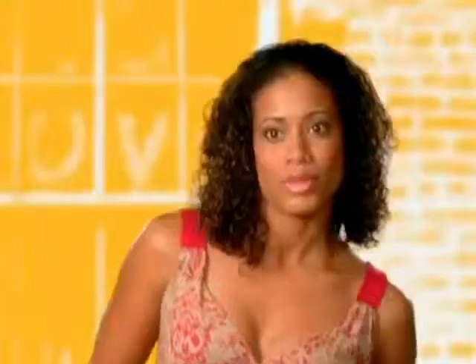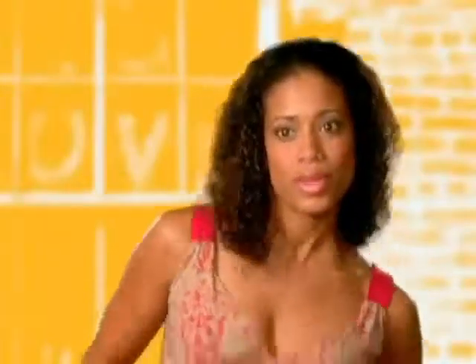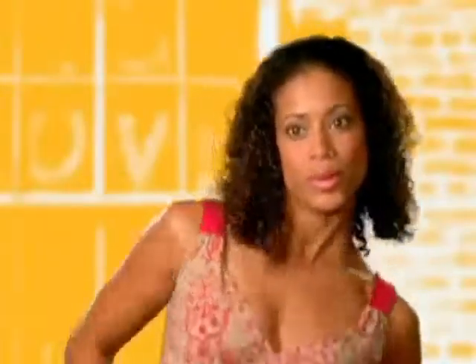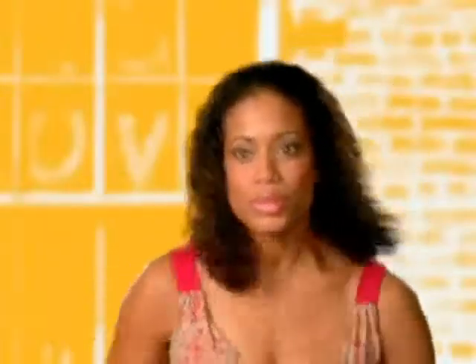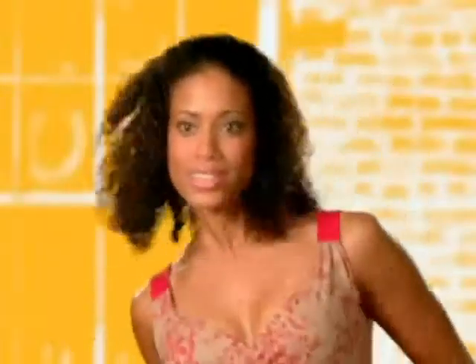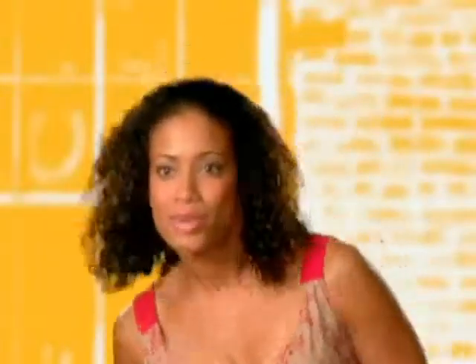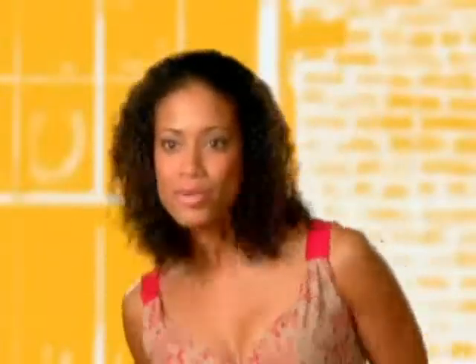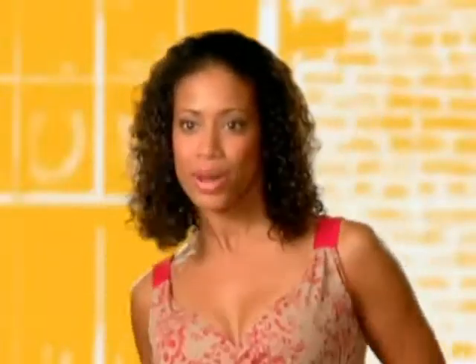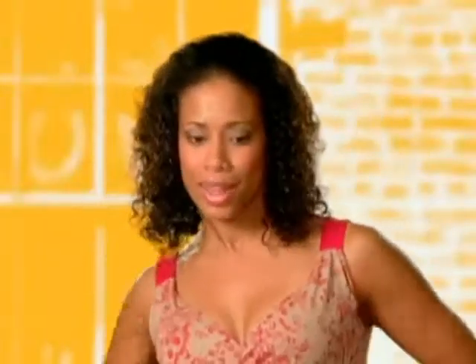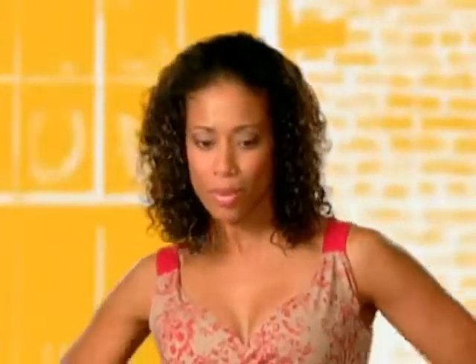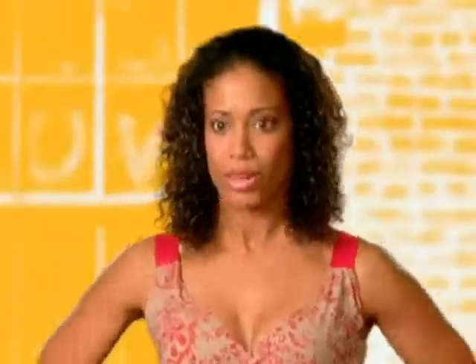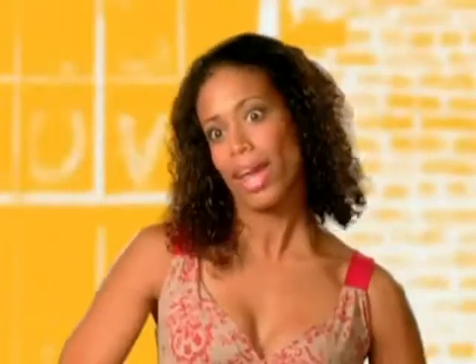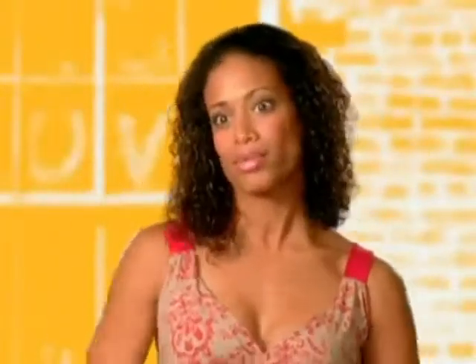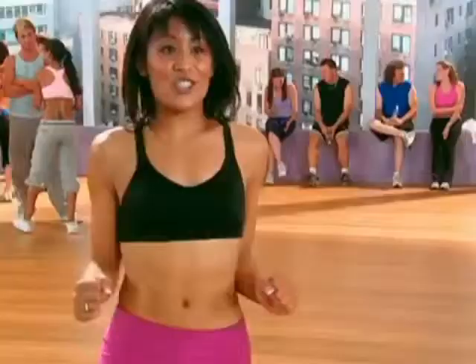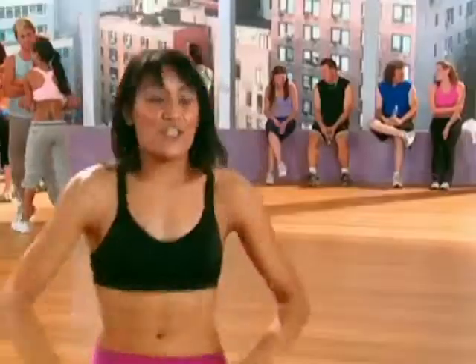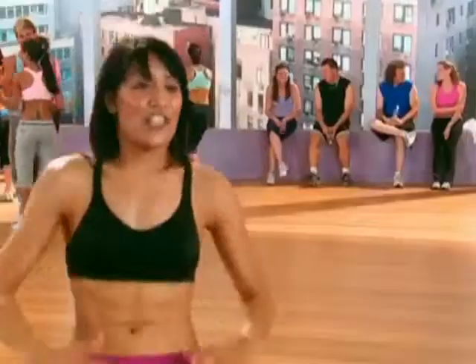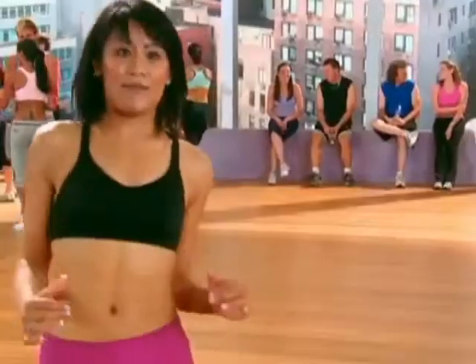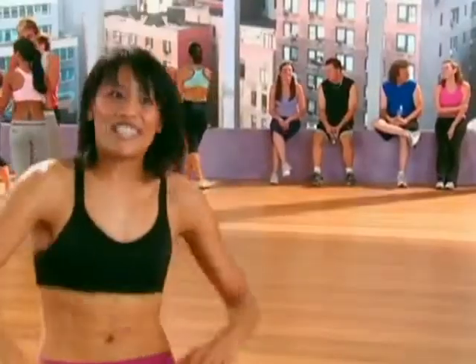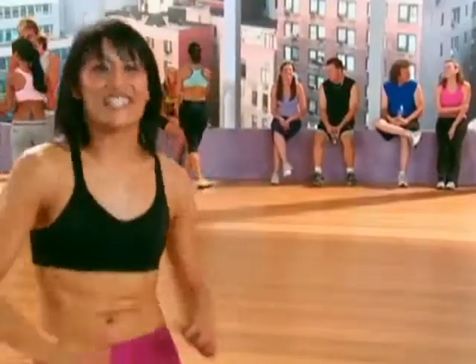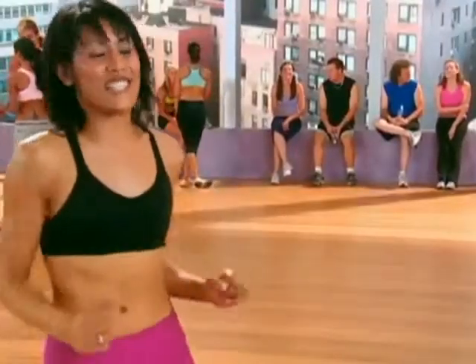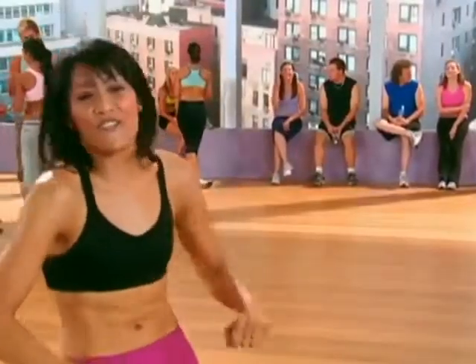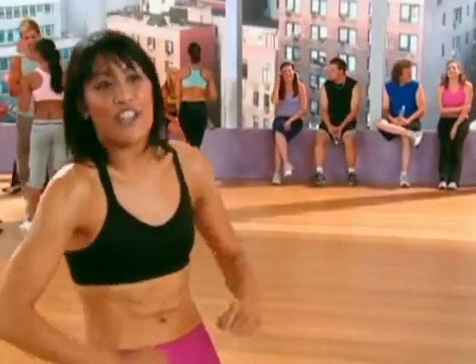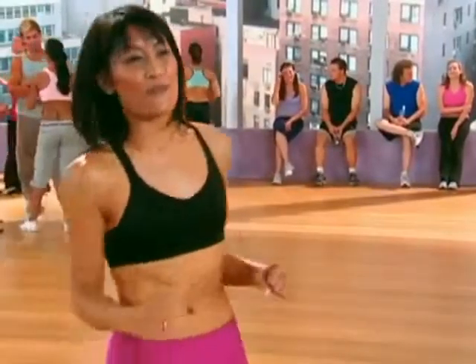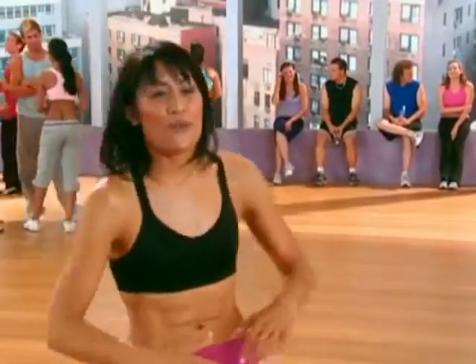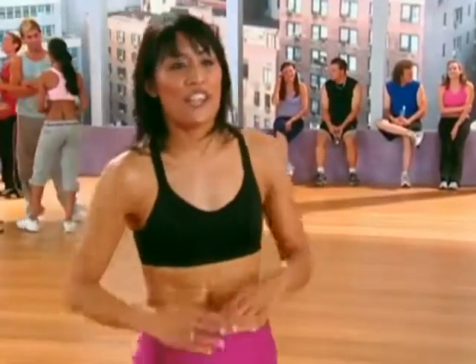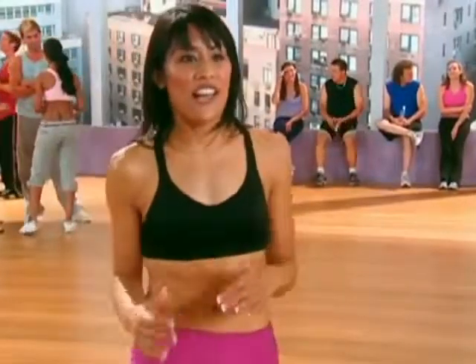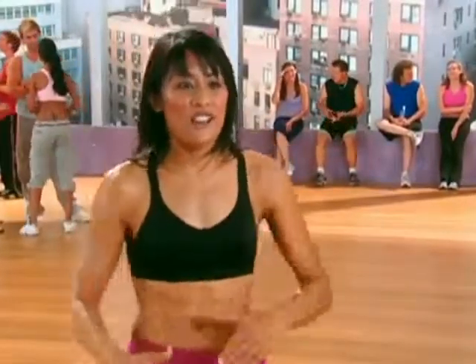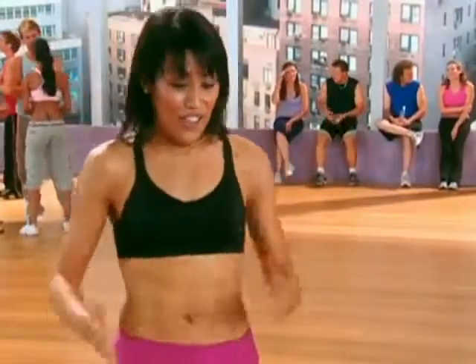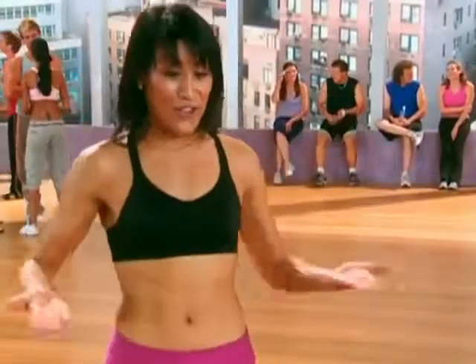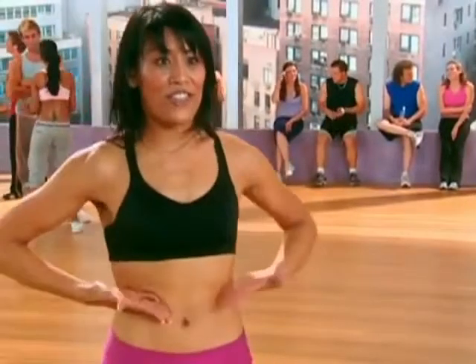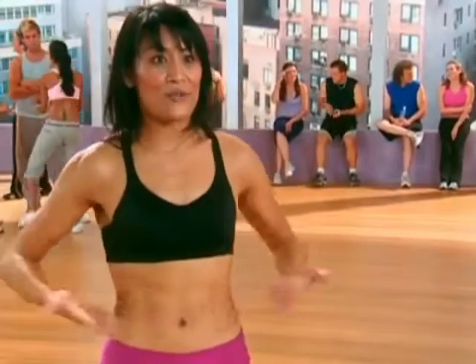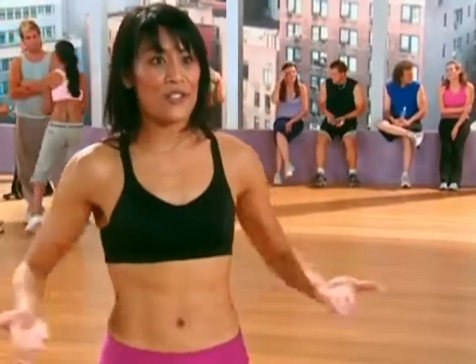I'm doing a cool dance move, but I'm working my abs. It just feels like I'm dancing. It doesn't feel like I'm really working out, and then you get these results.